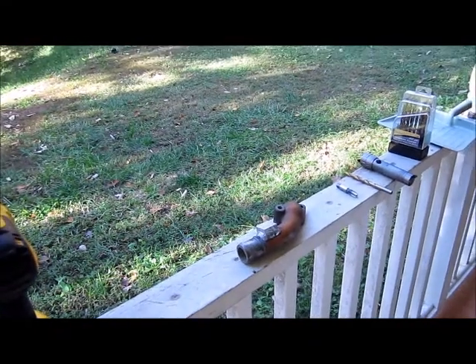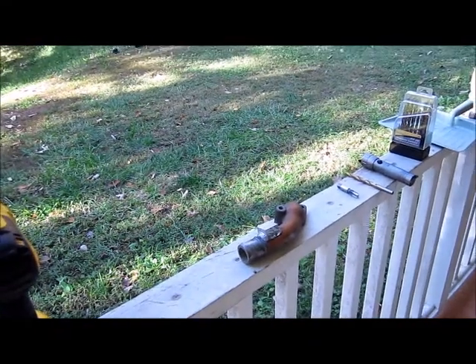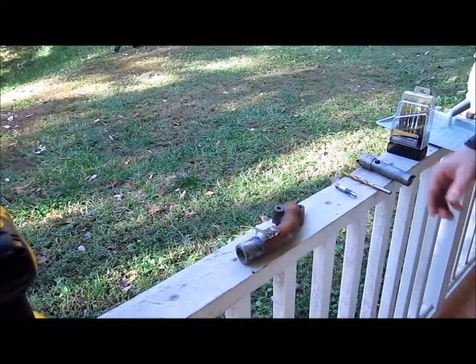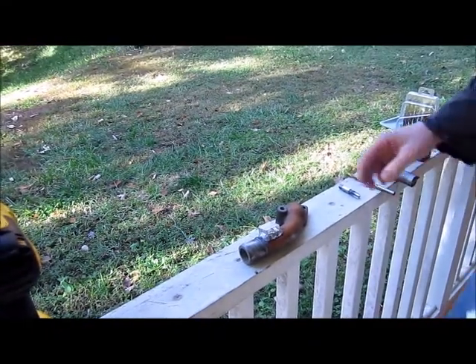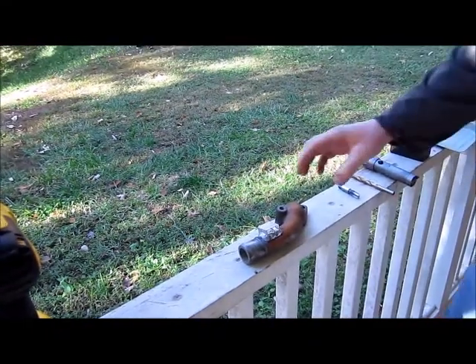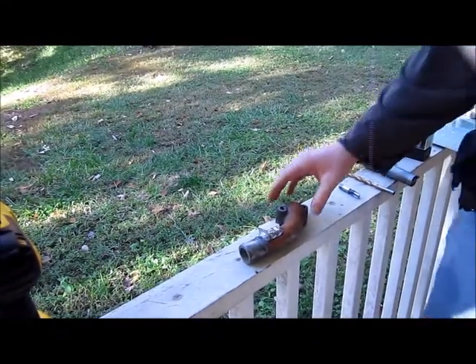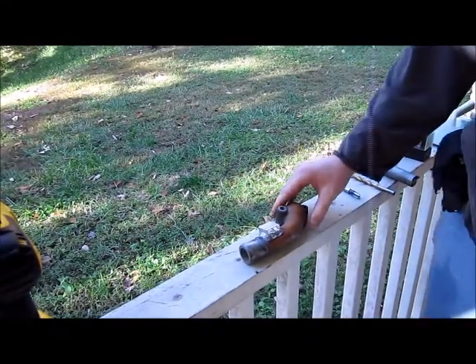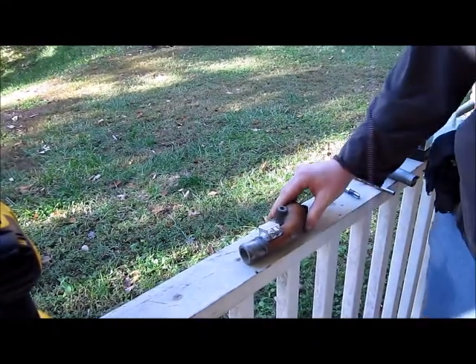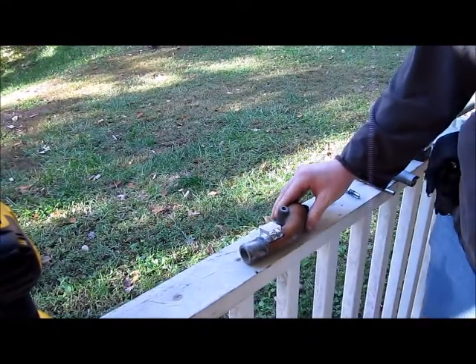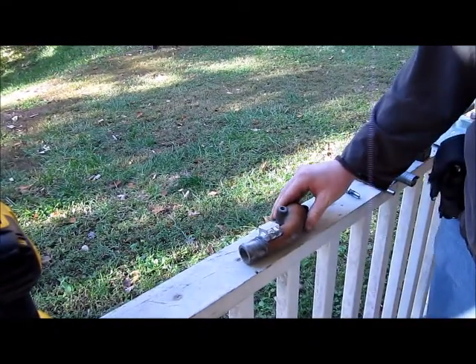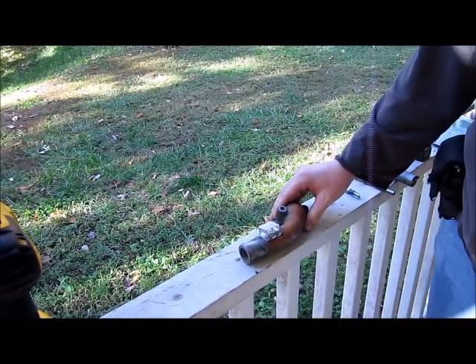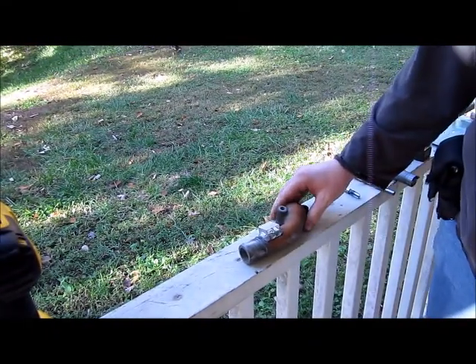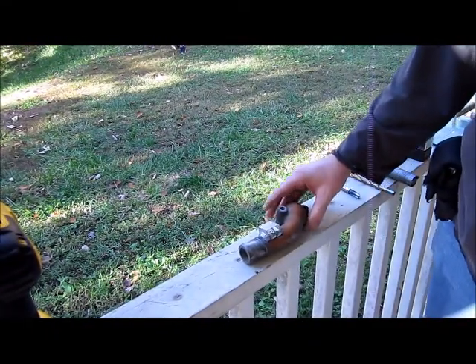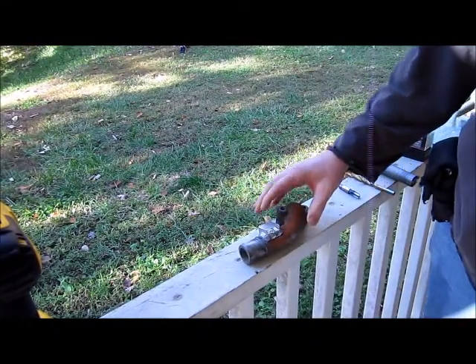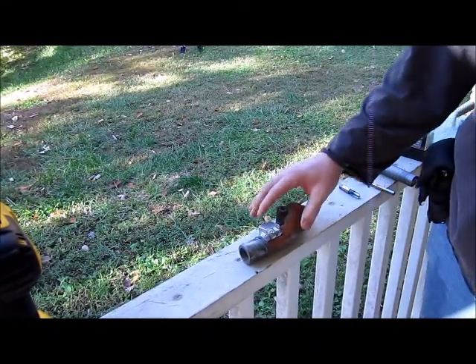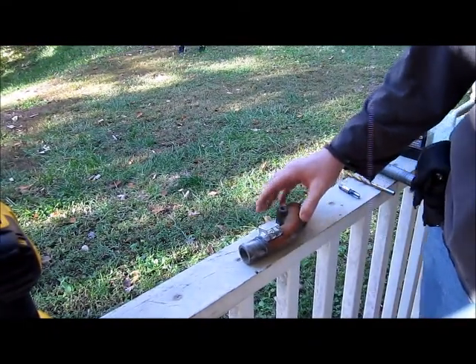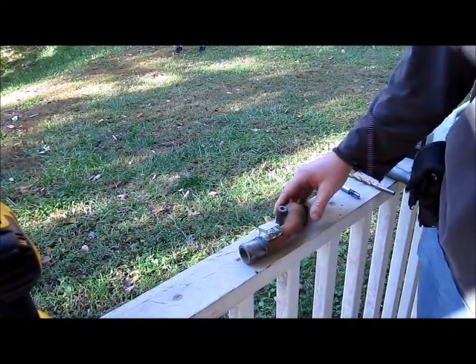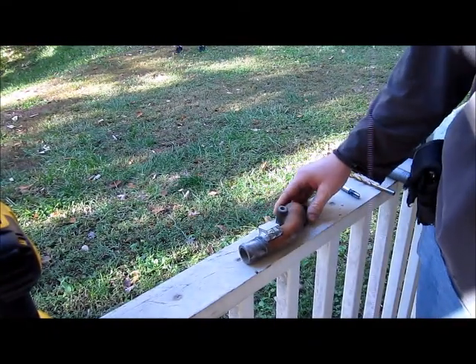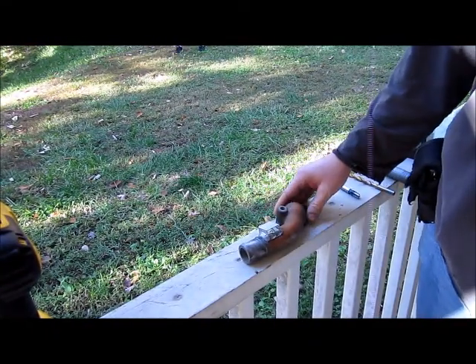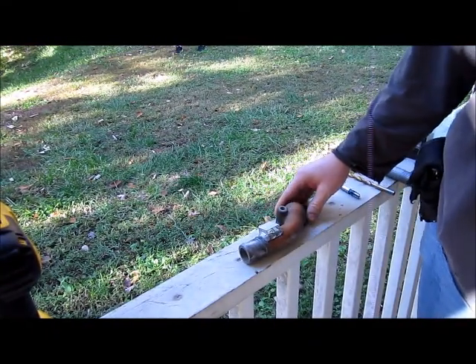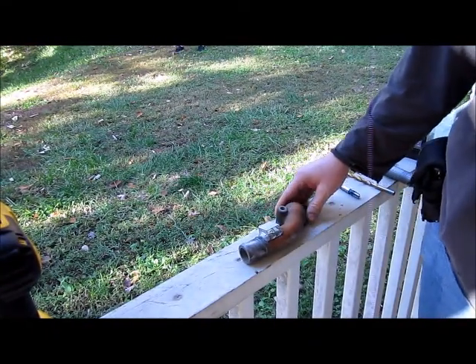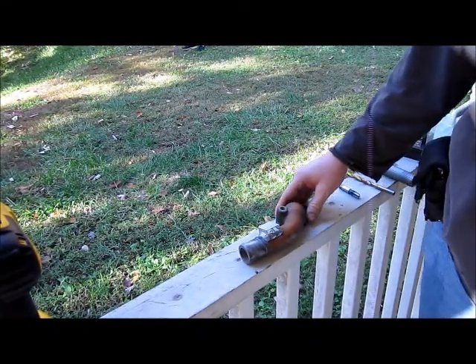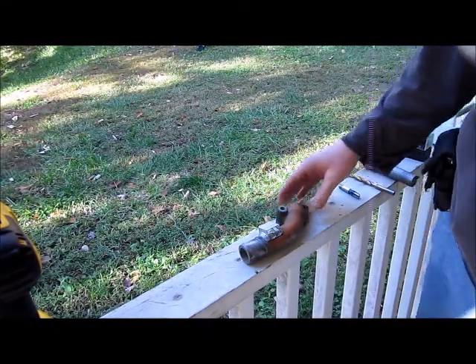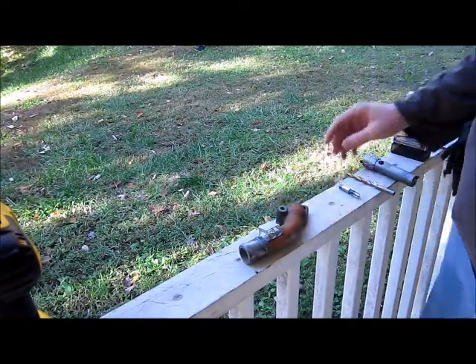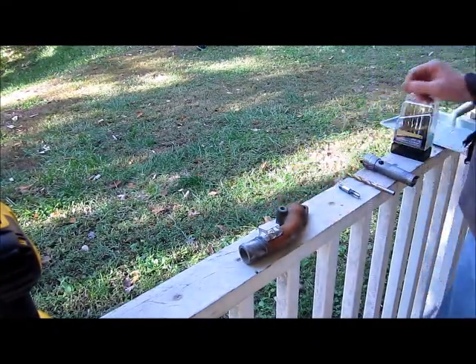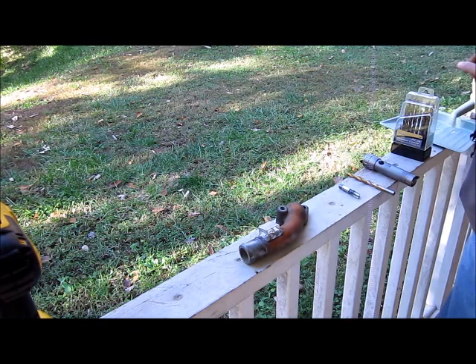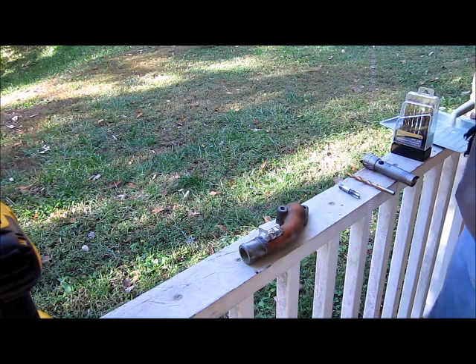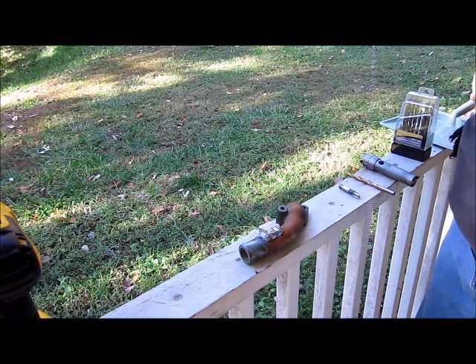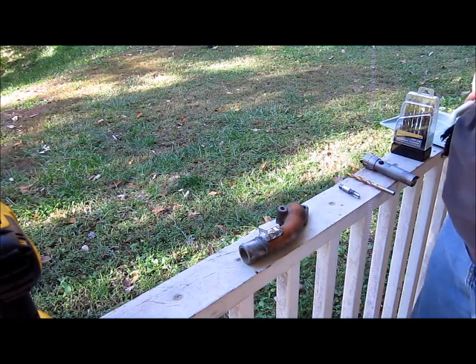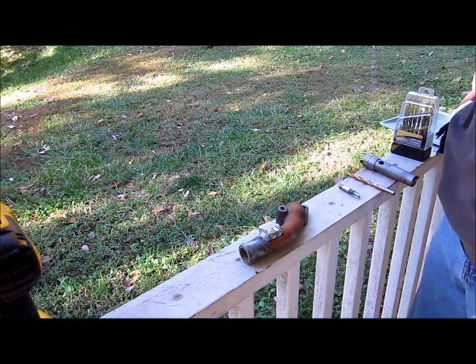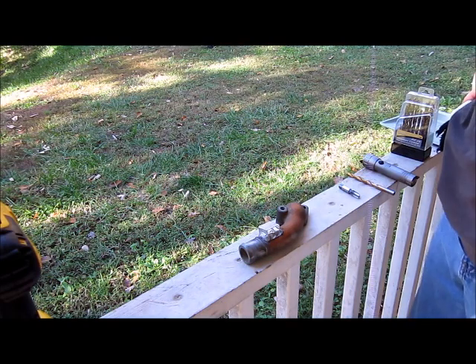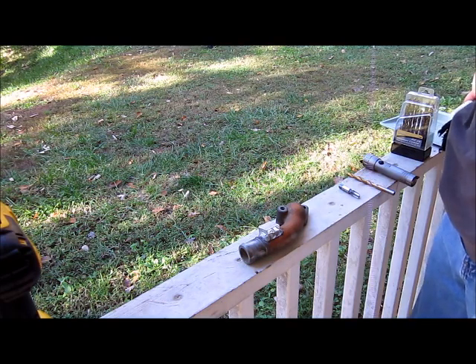Alright, we have a thermostat housing with a block of aluminum welded to it that we're going to drill and tap.